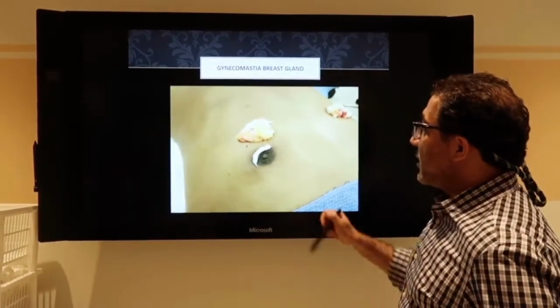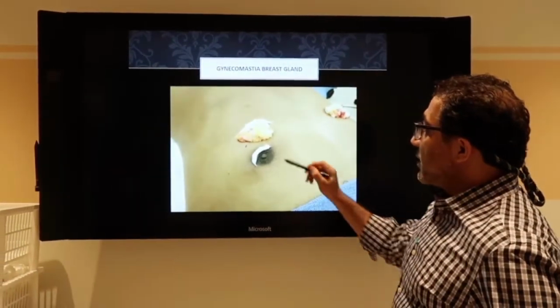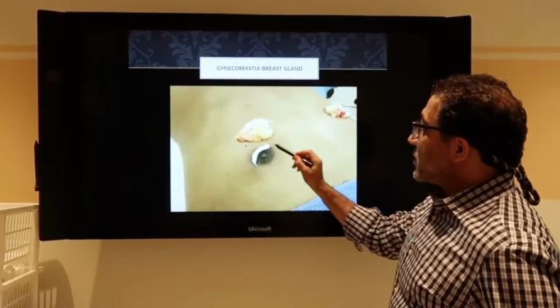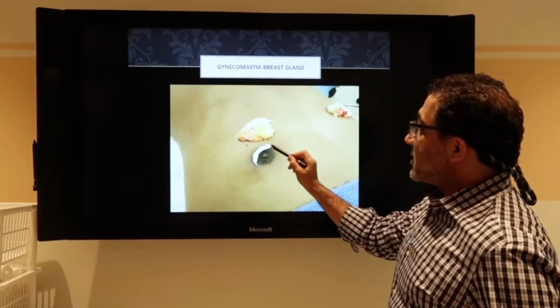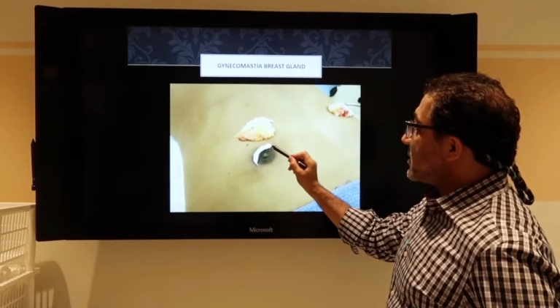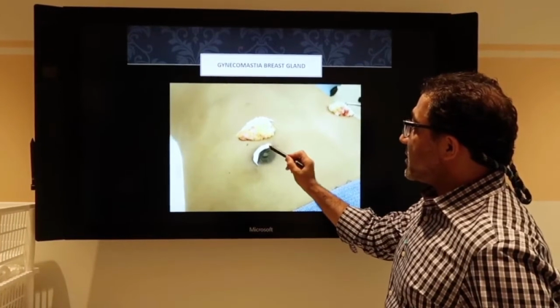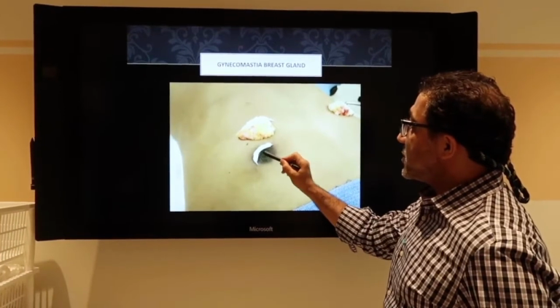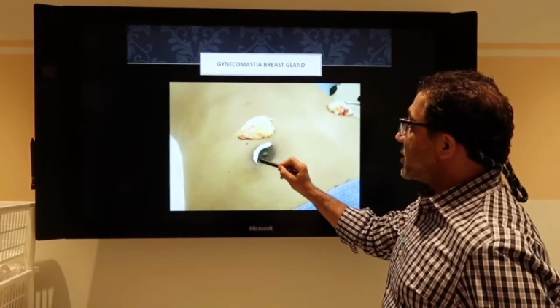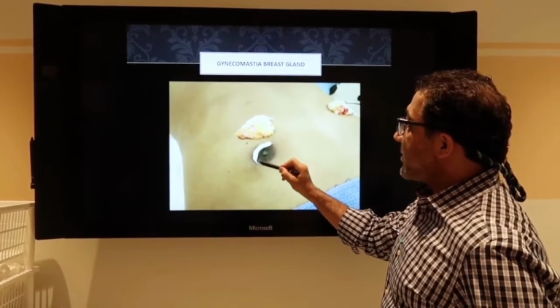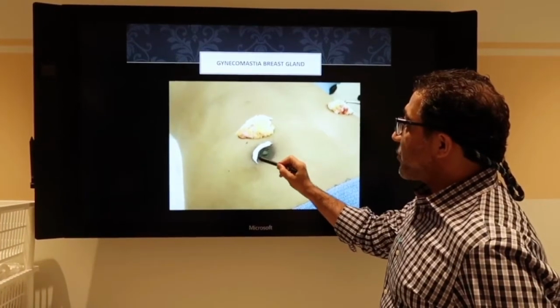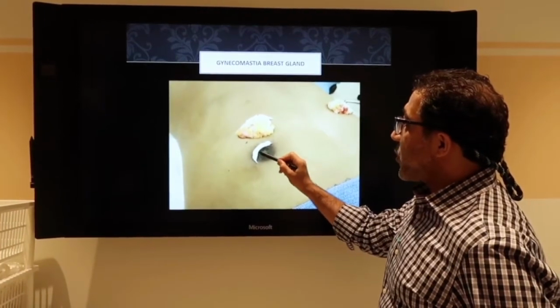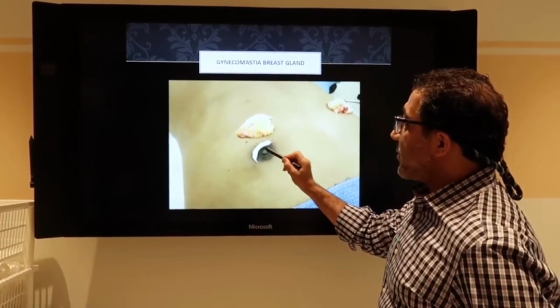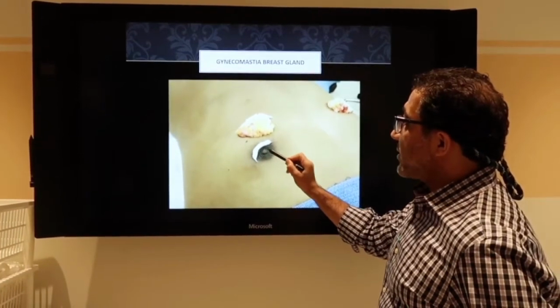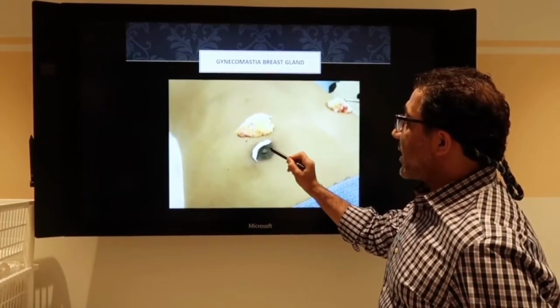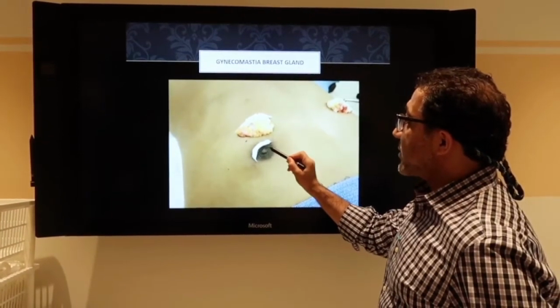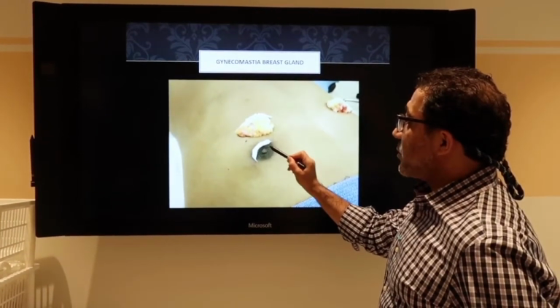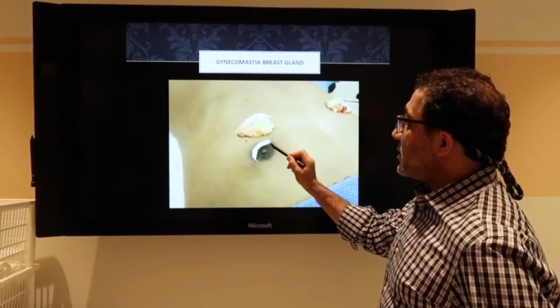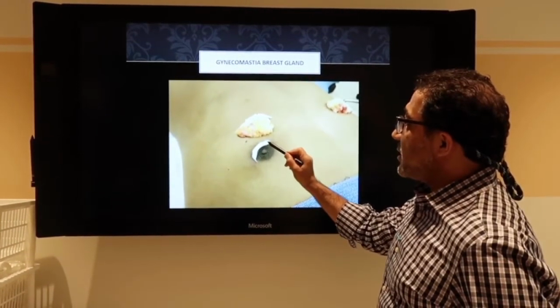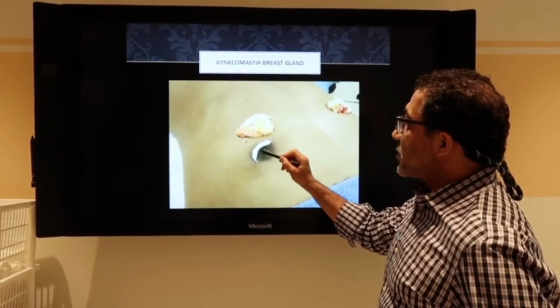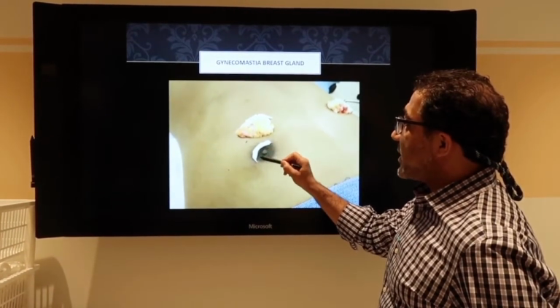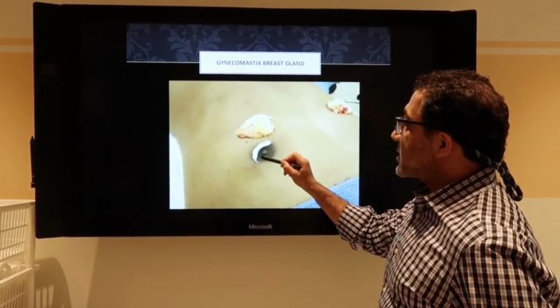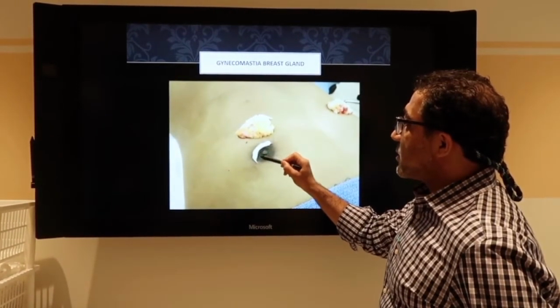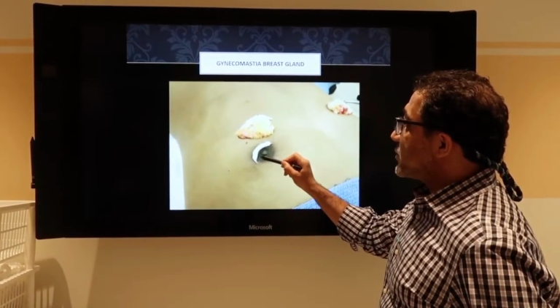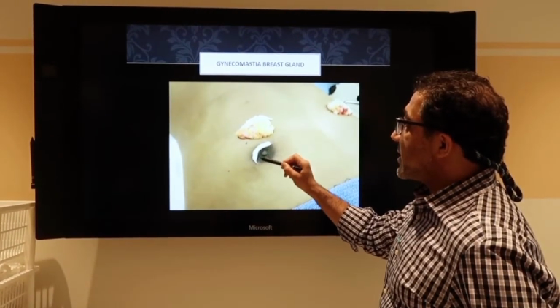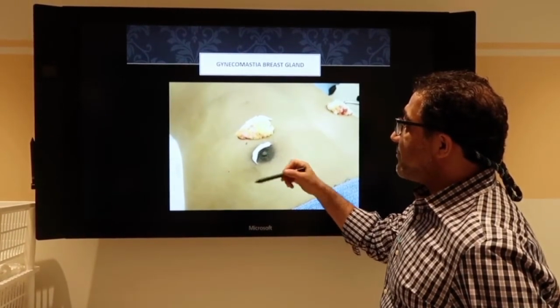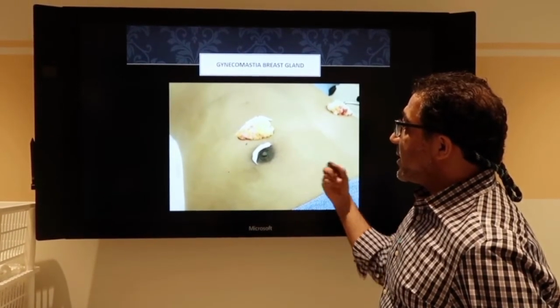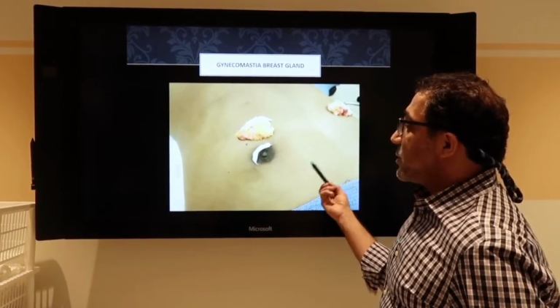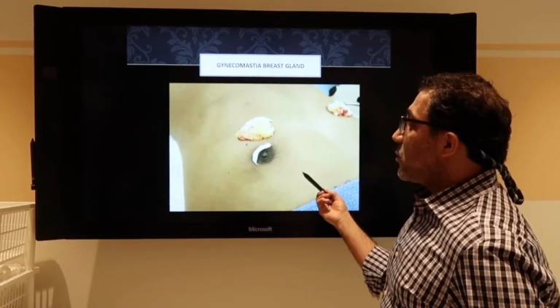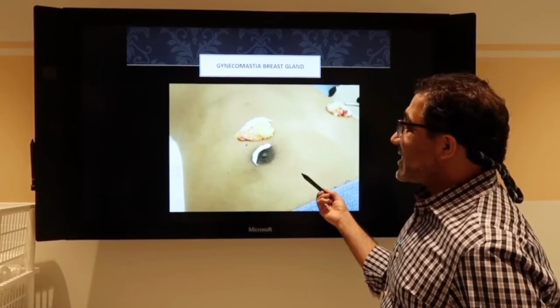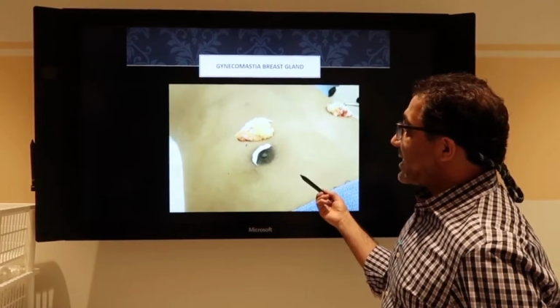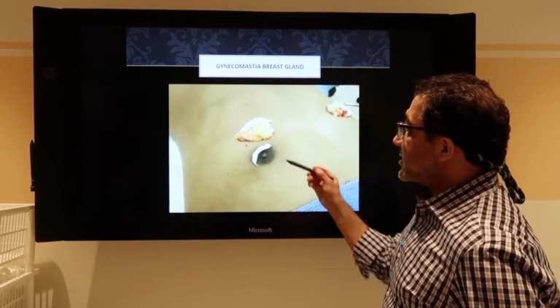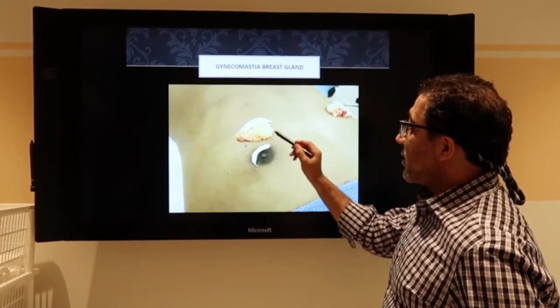You can see the incision is made right around the areola, so when it's closed up, you won't see any scar.